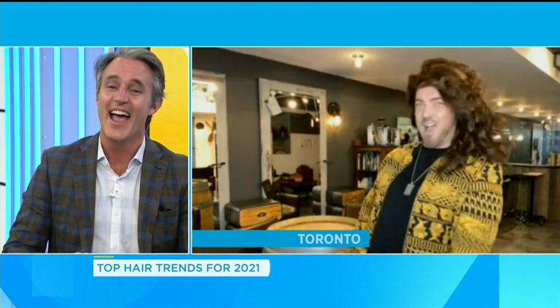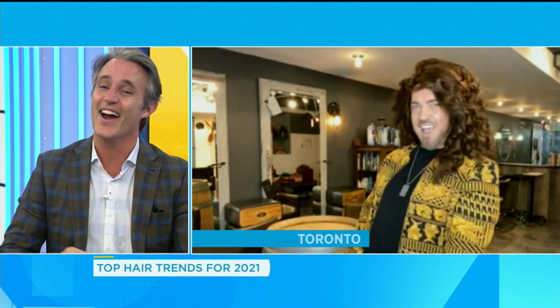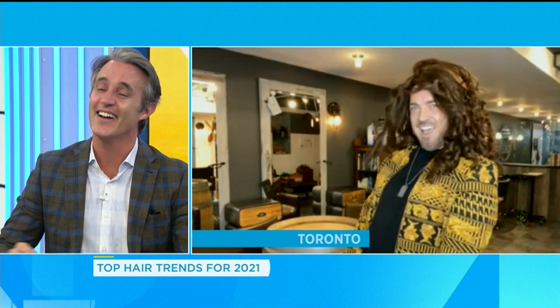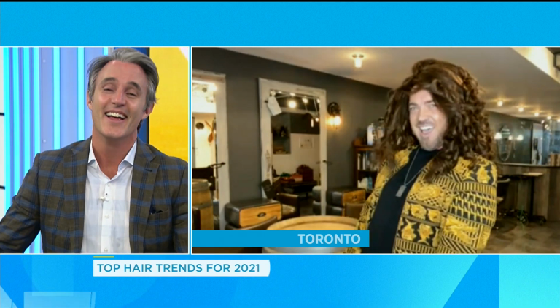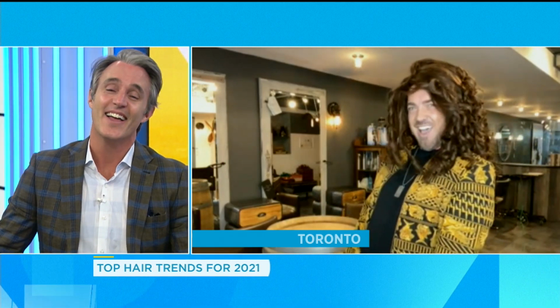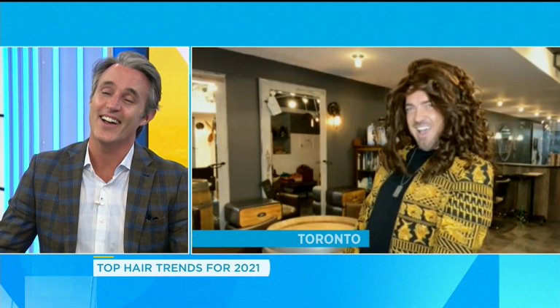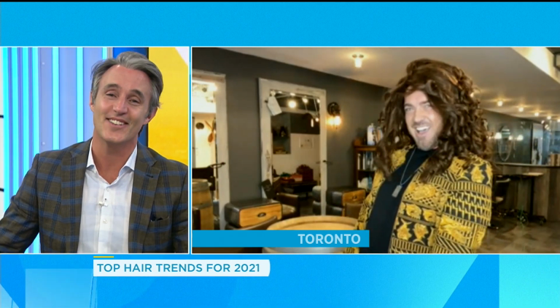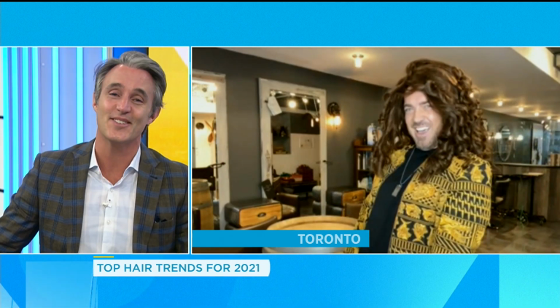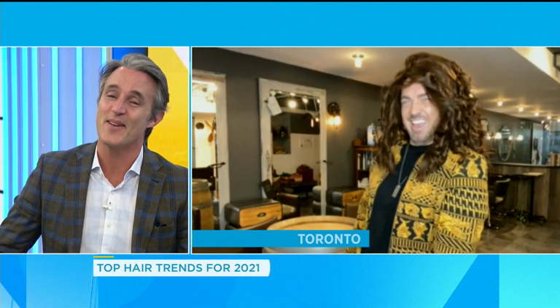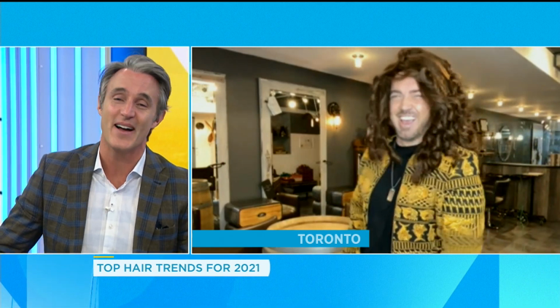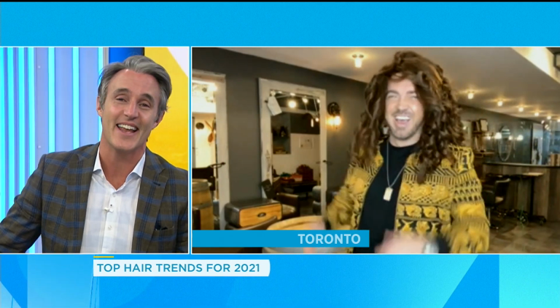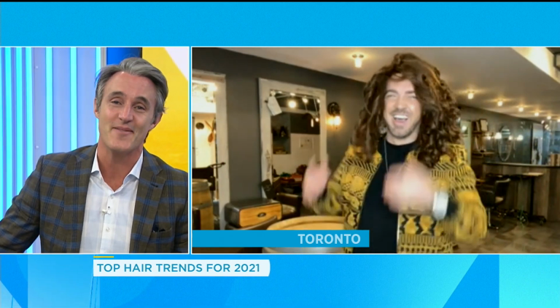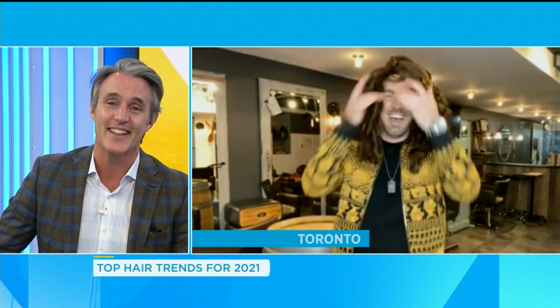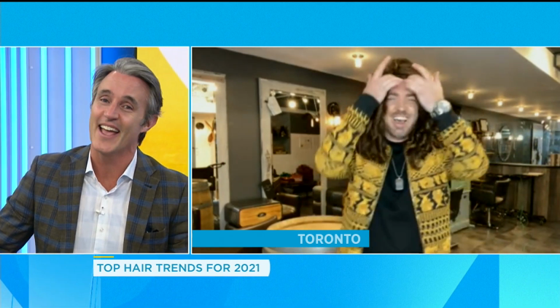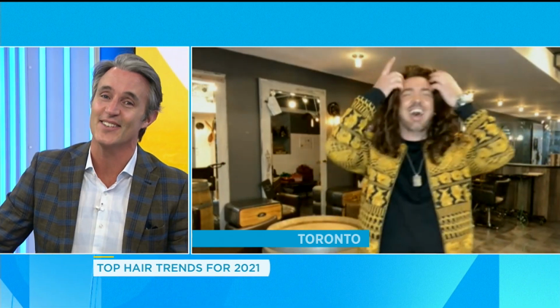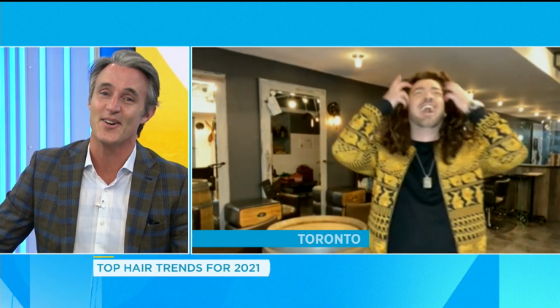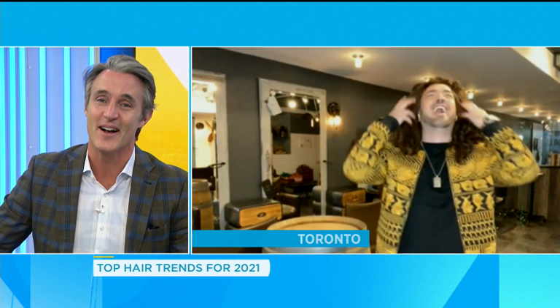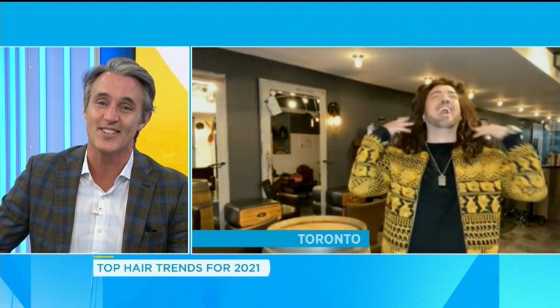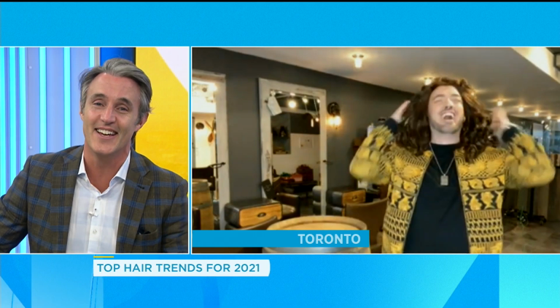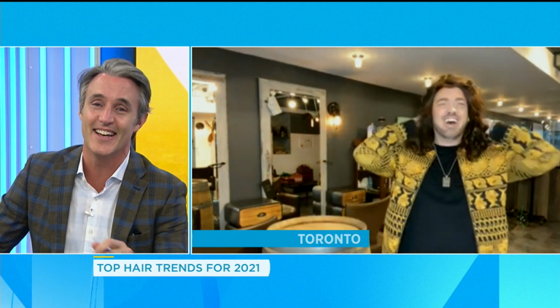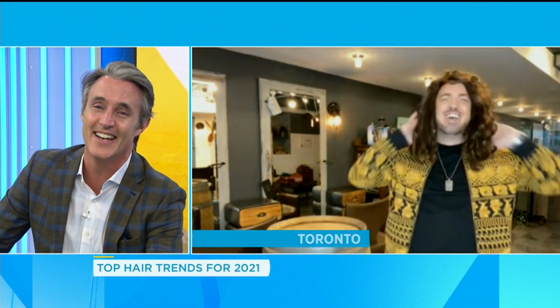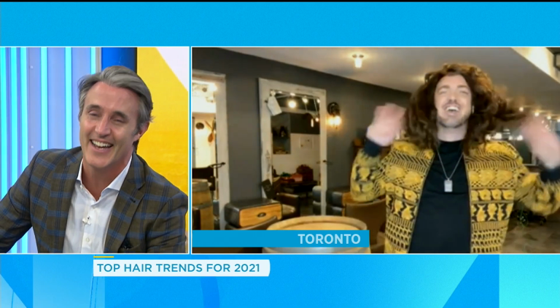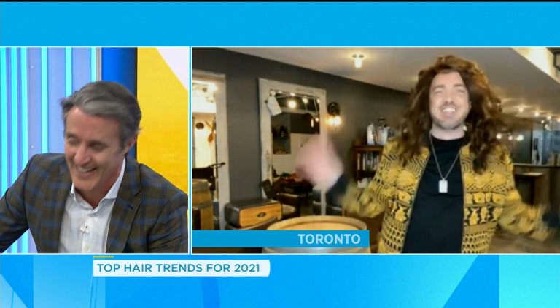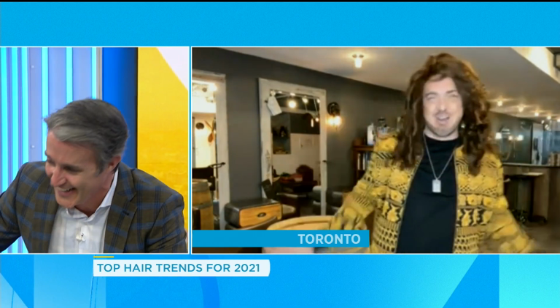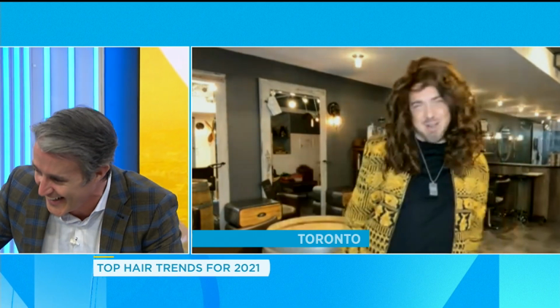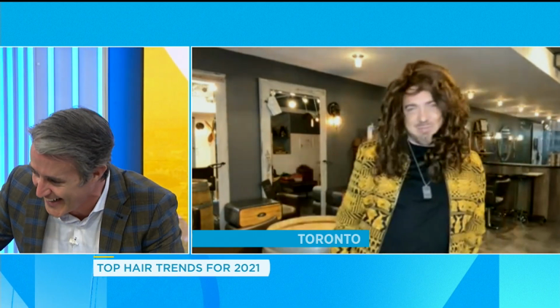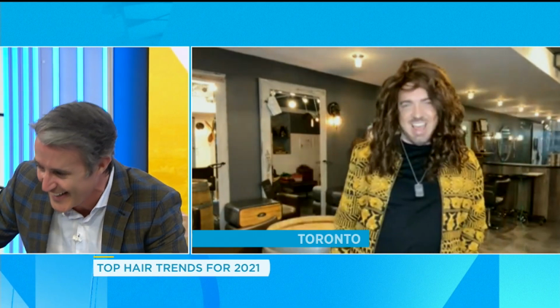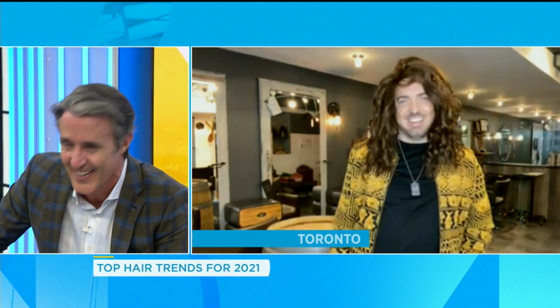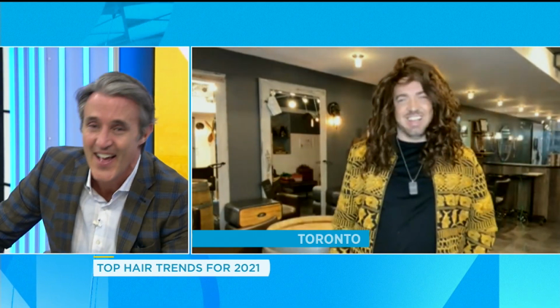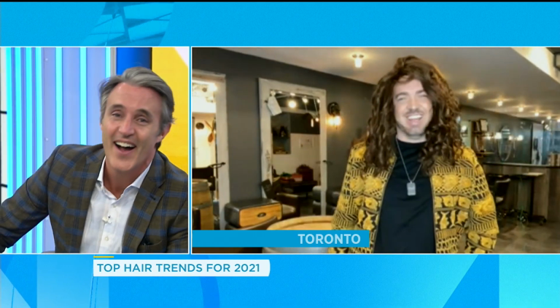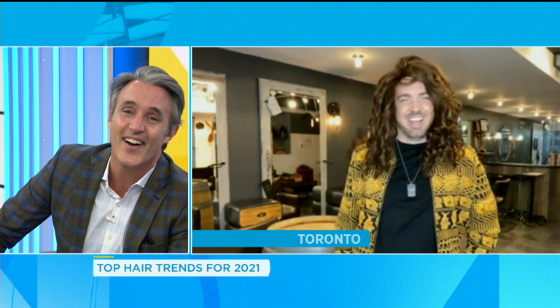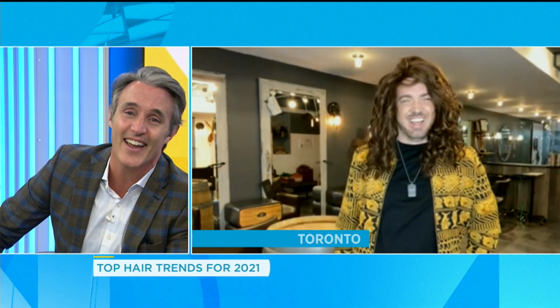Aaron, you just made my day, man. Thank you so much. No problem, Ben.